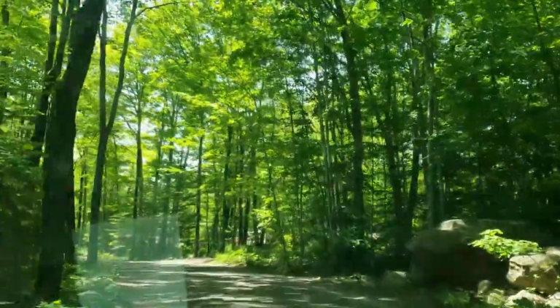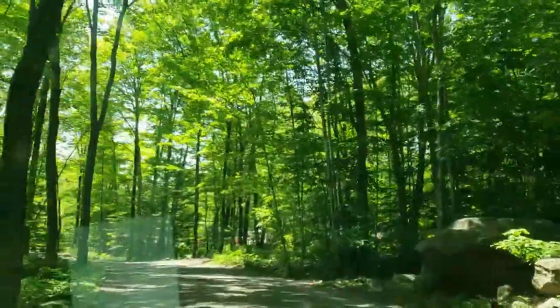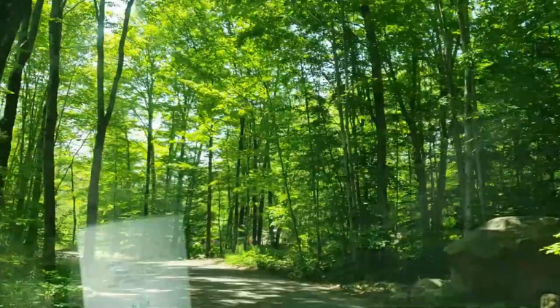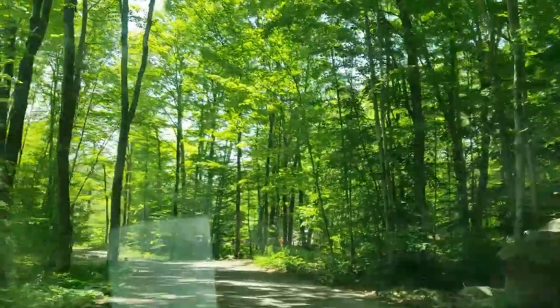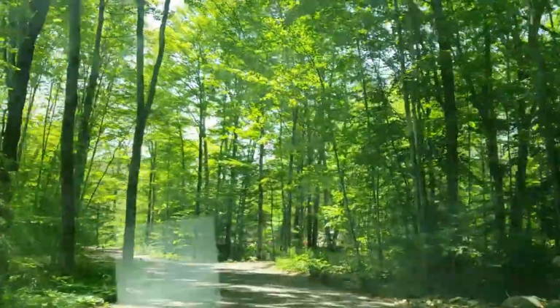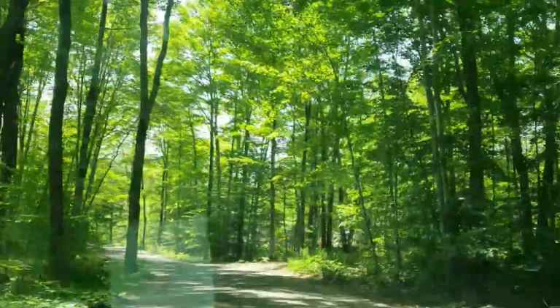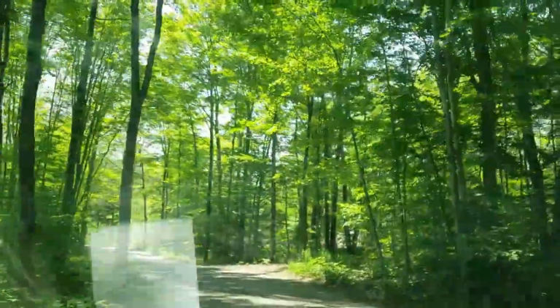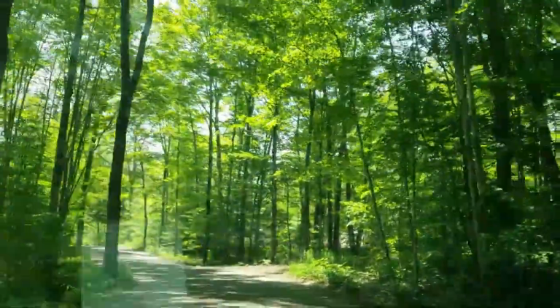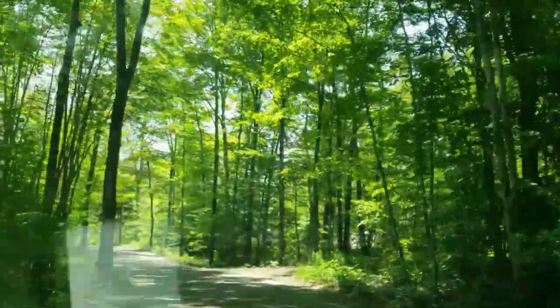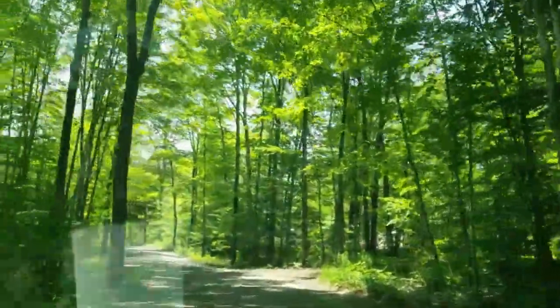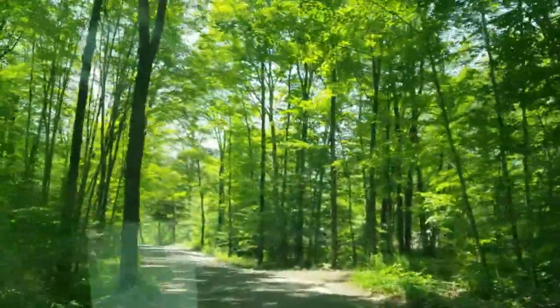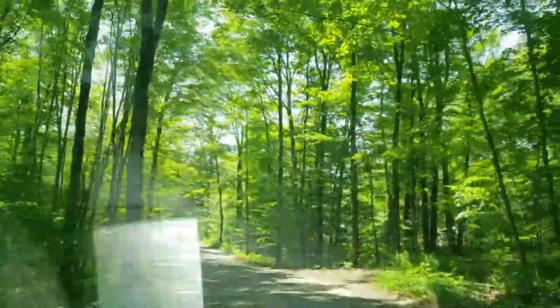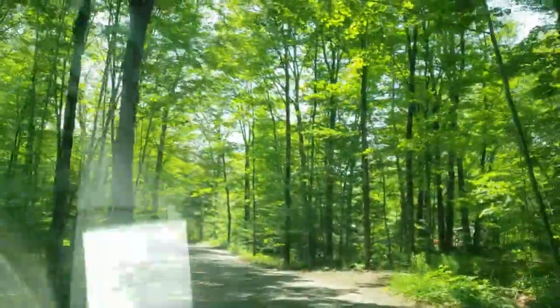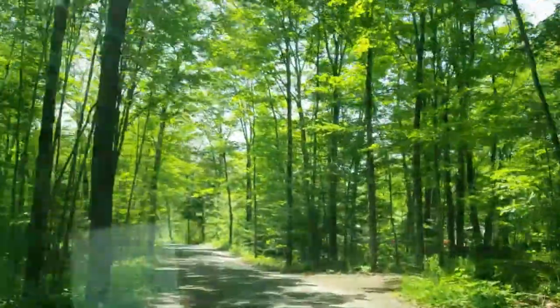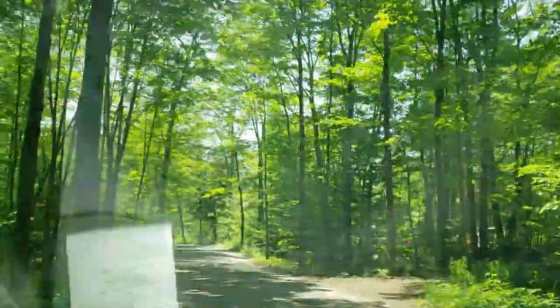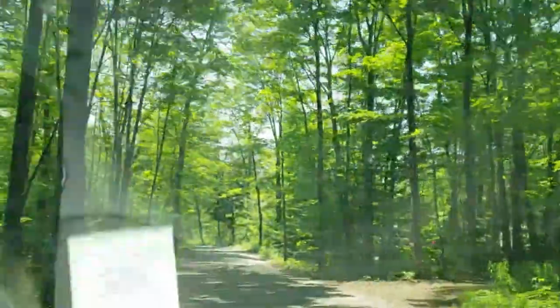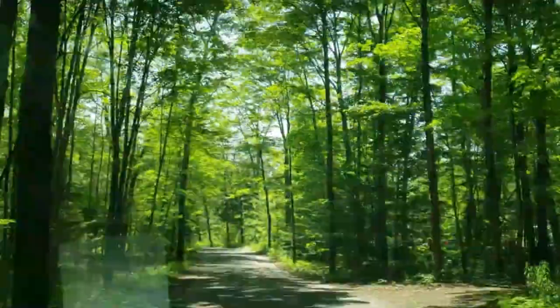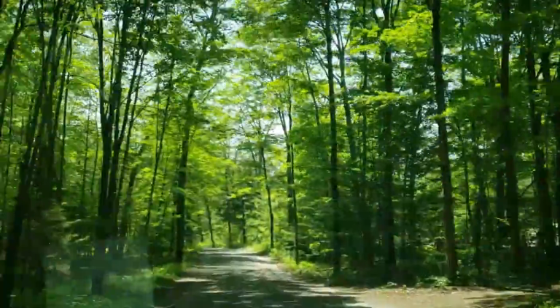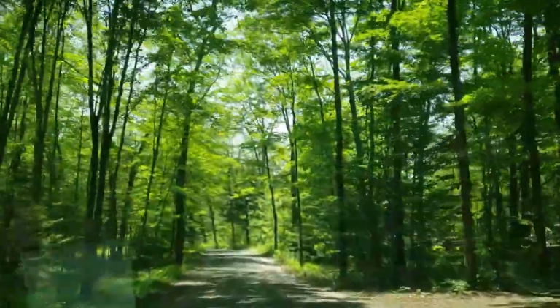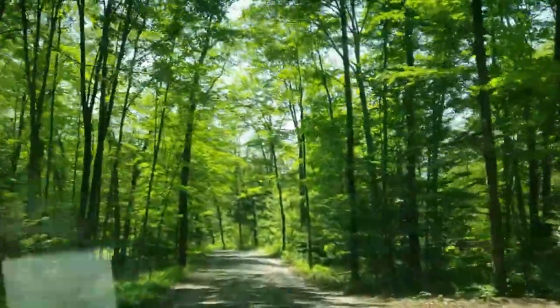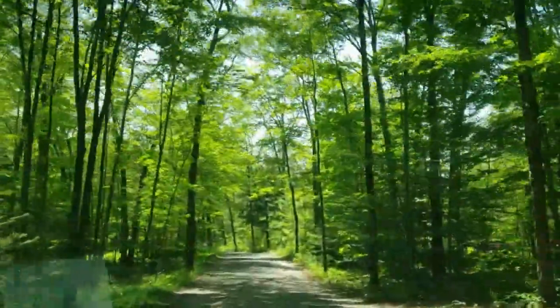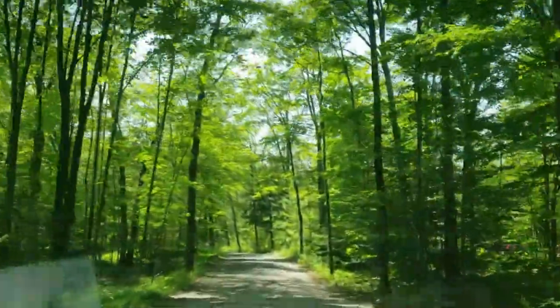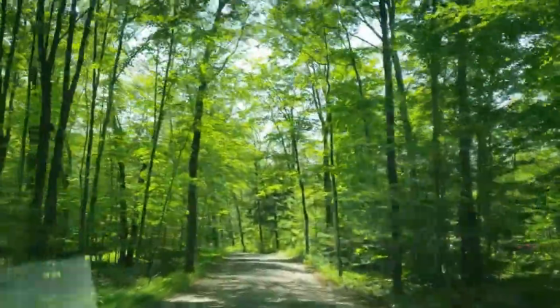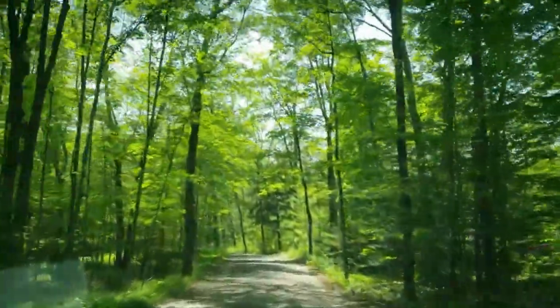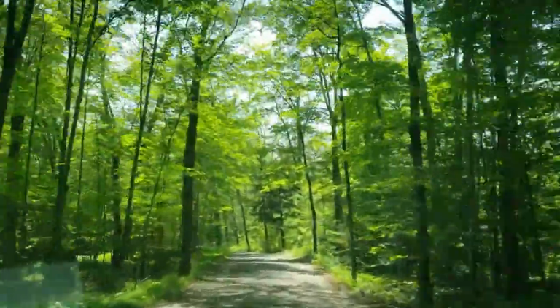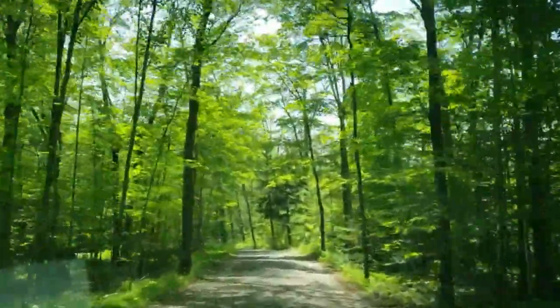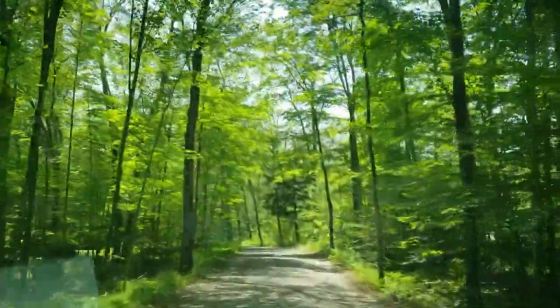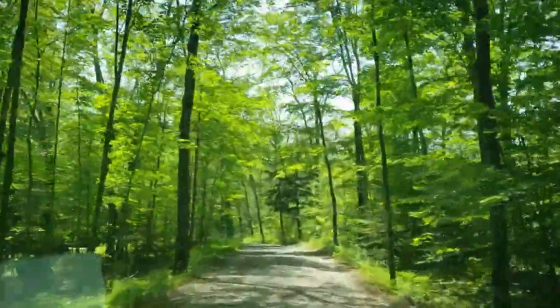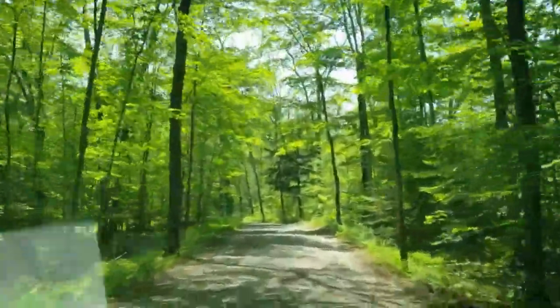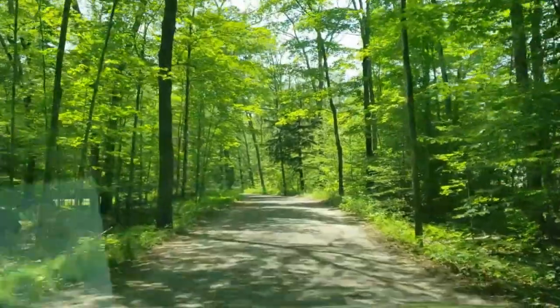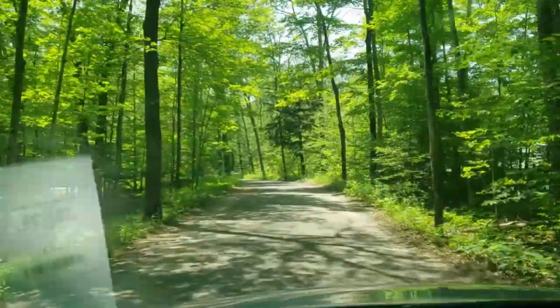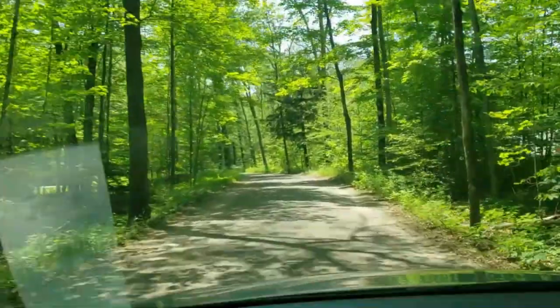We're a little bit lost, trying to find the area.